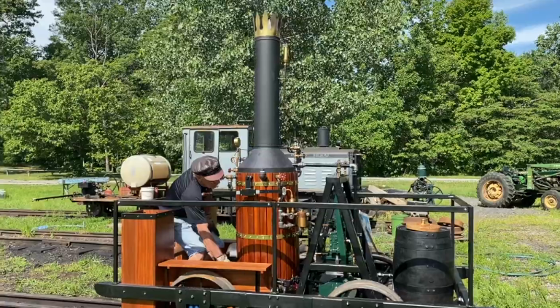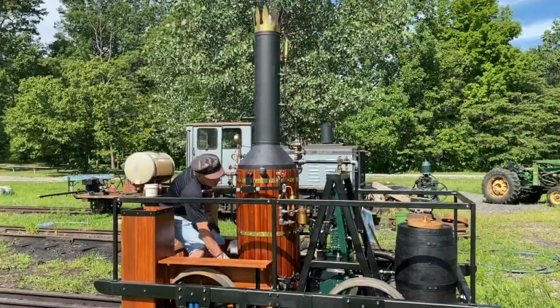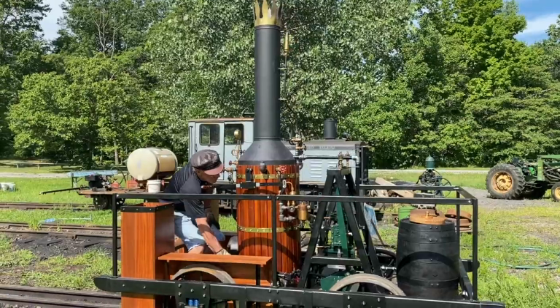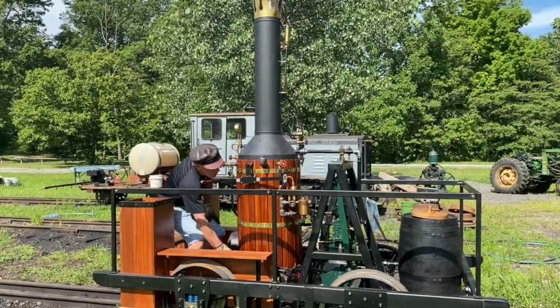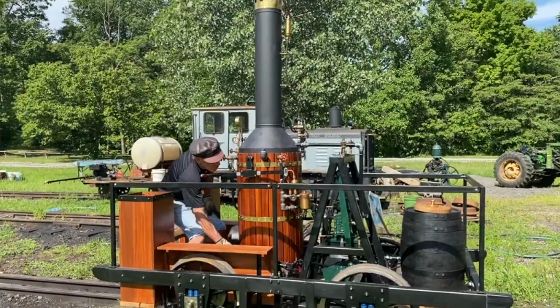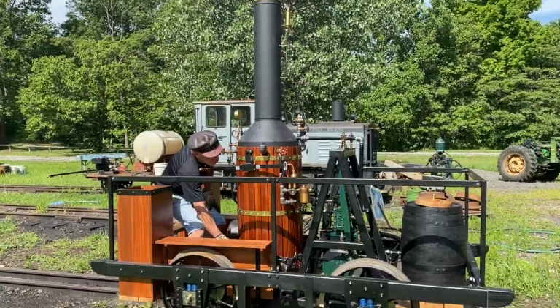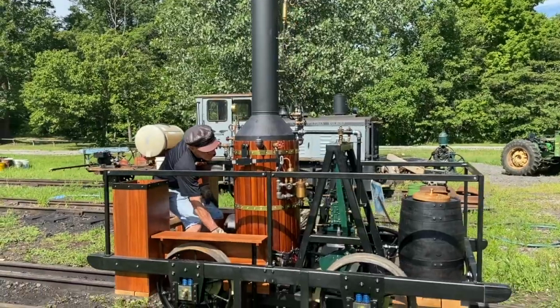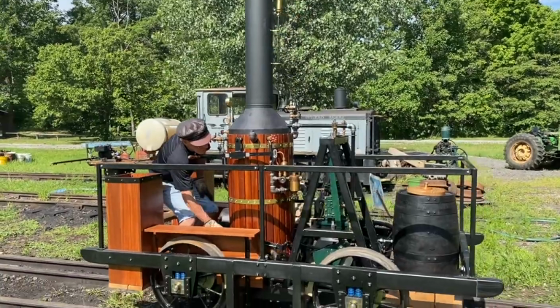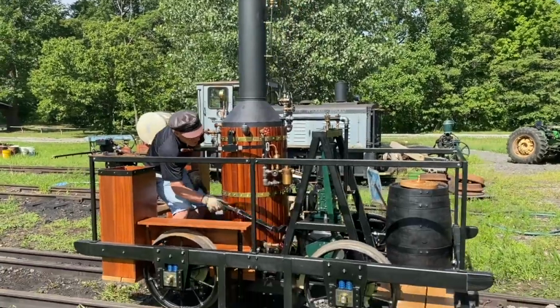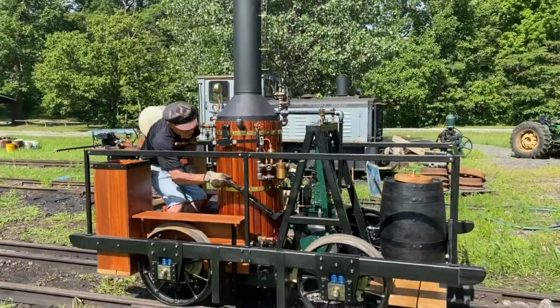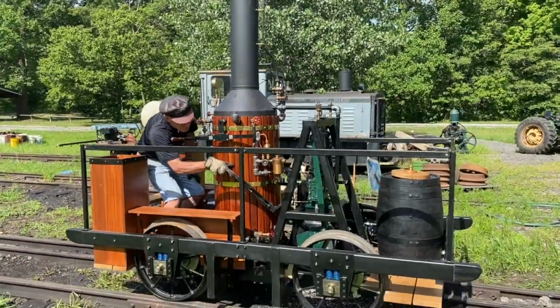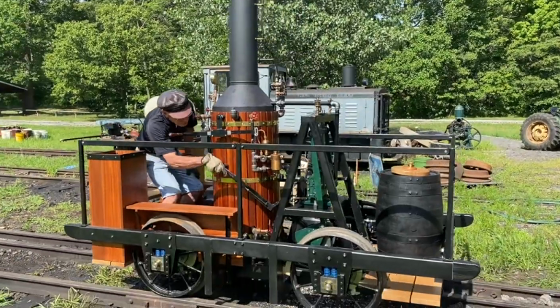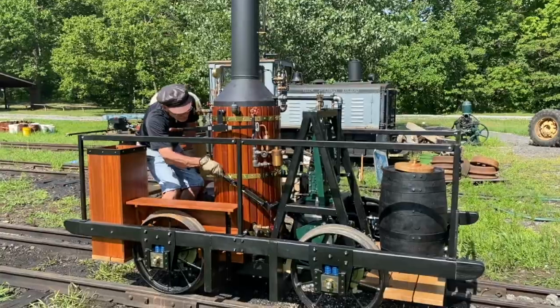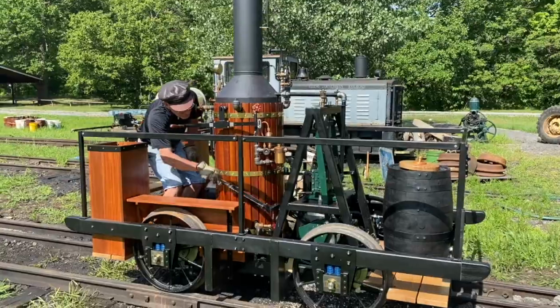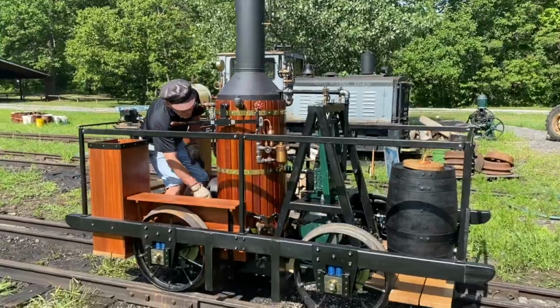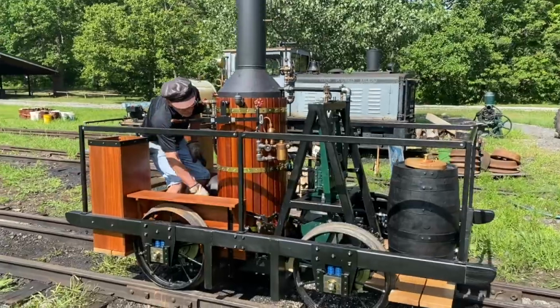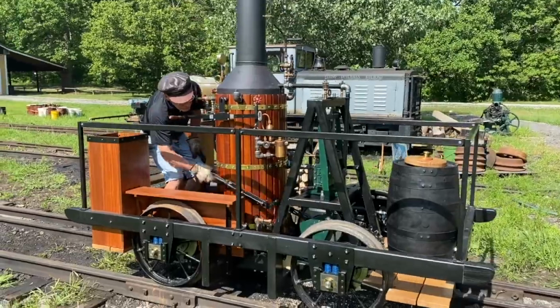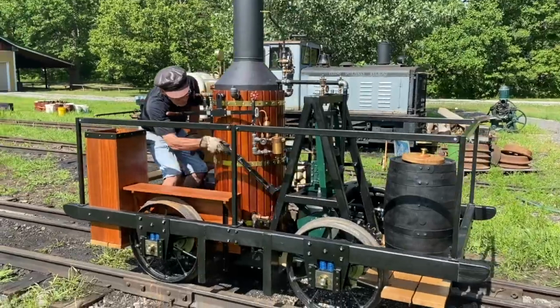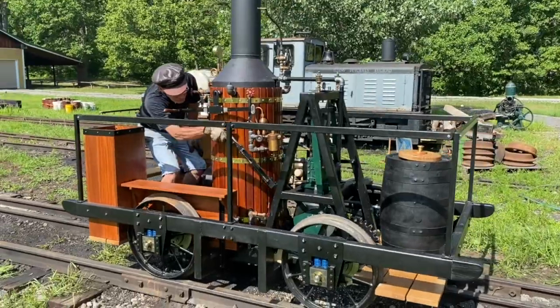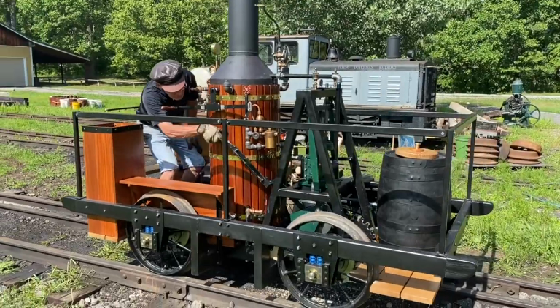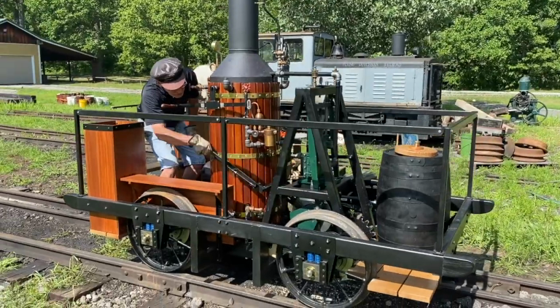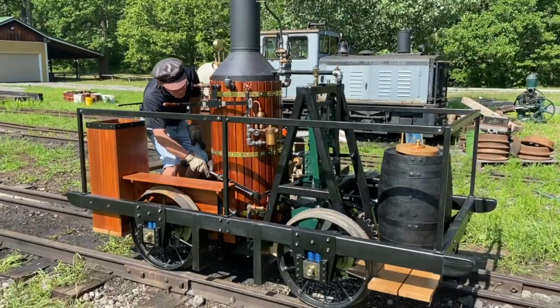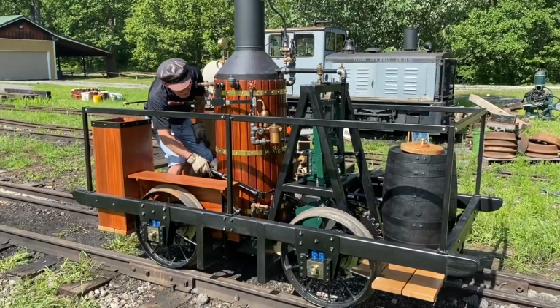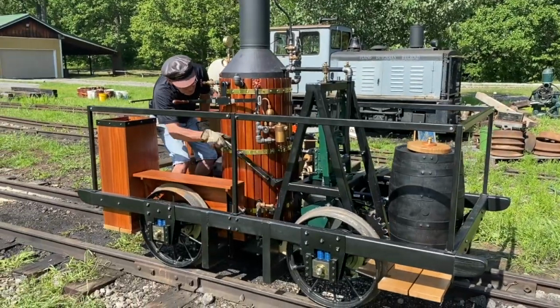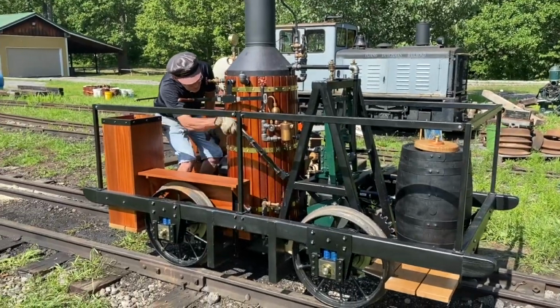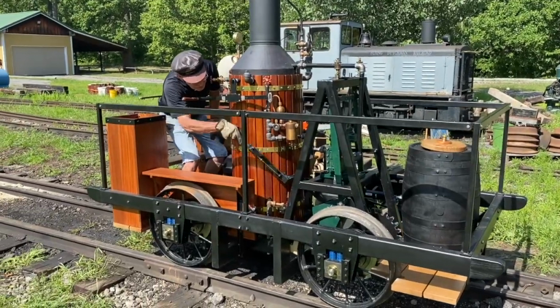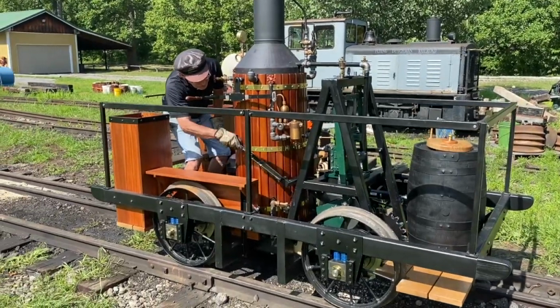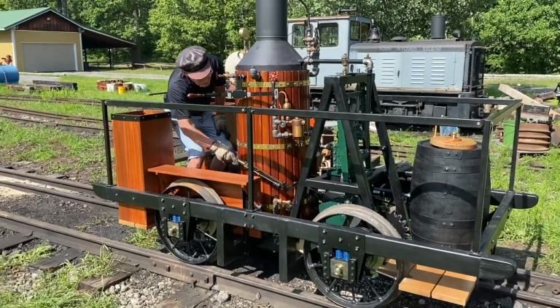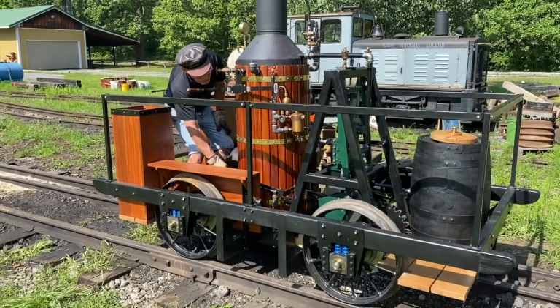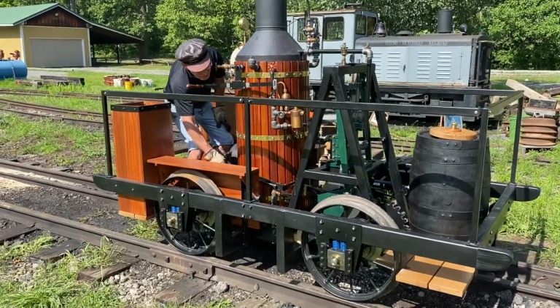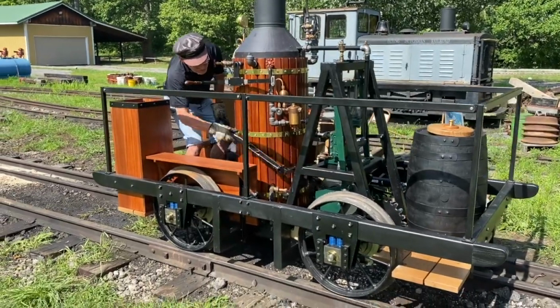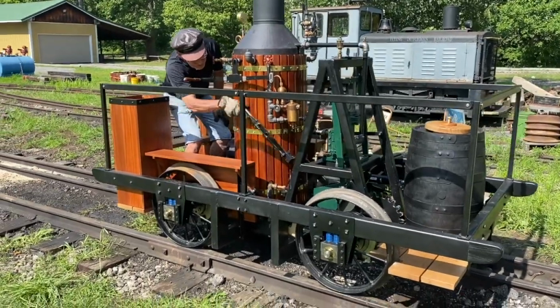And this is my first test run on the Heston track under live steam.